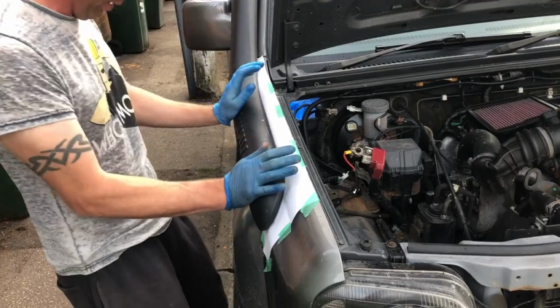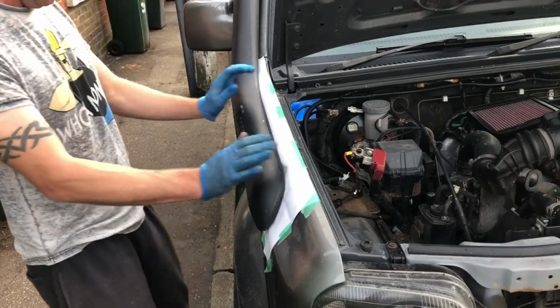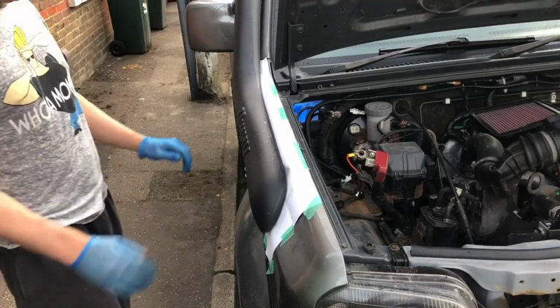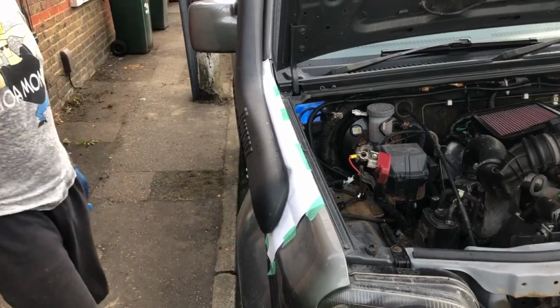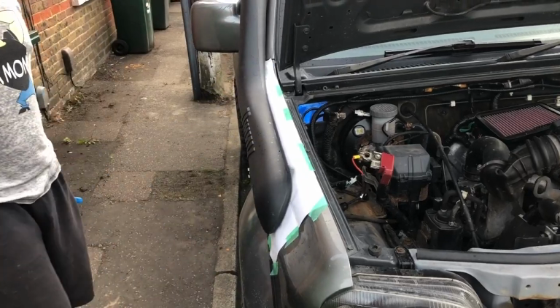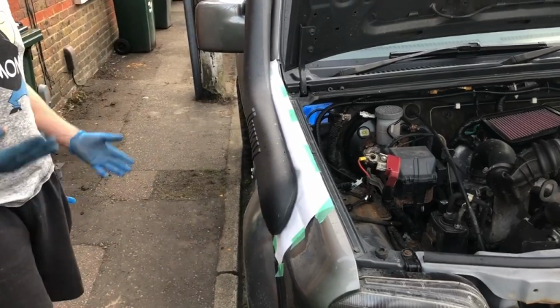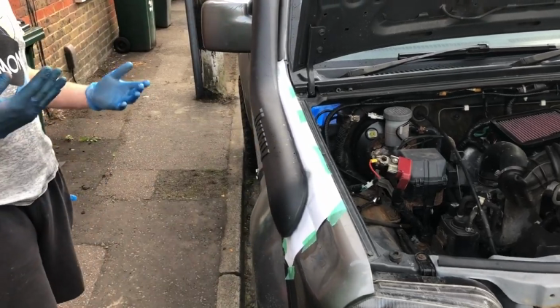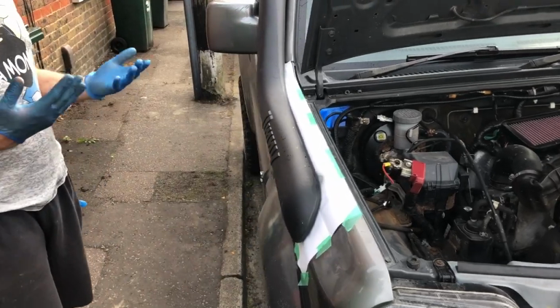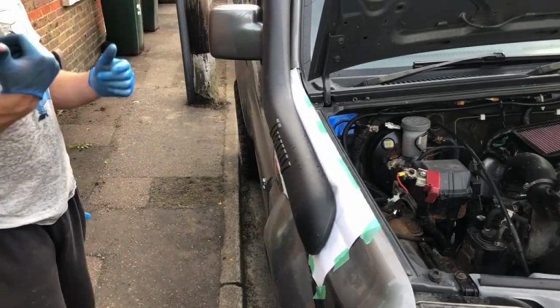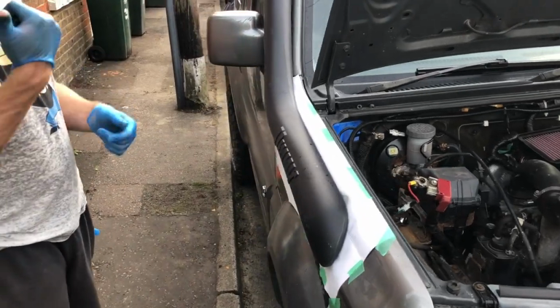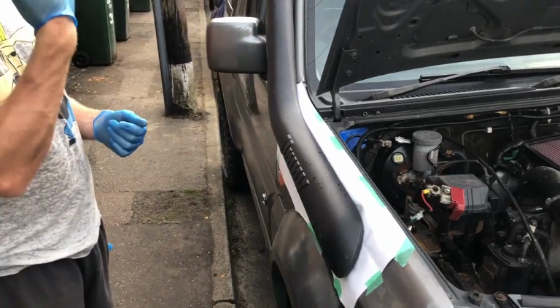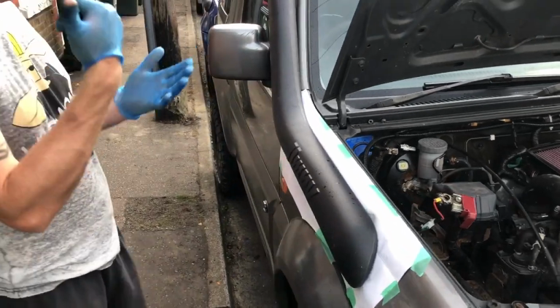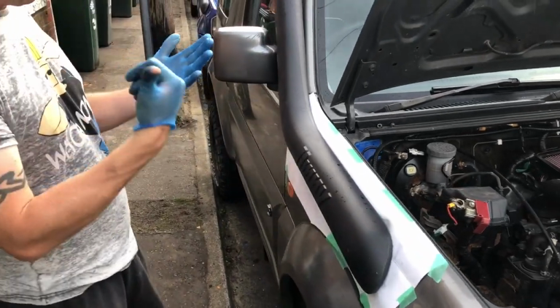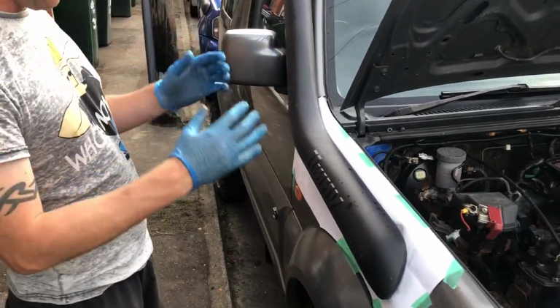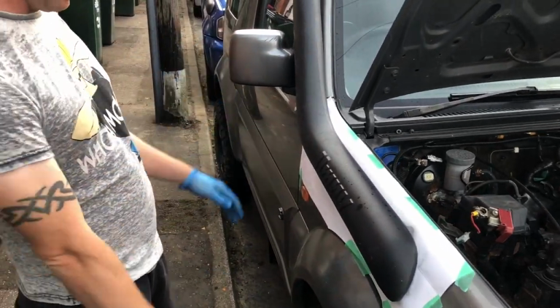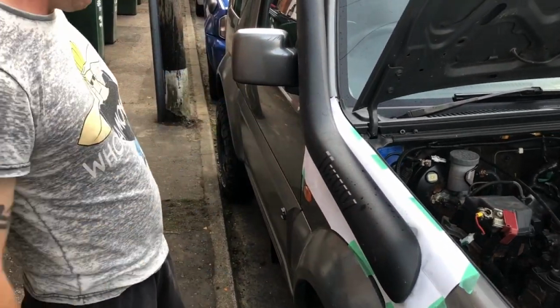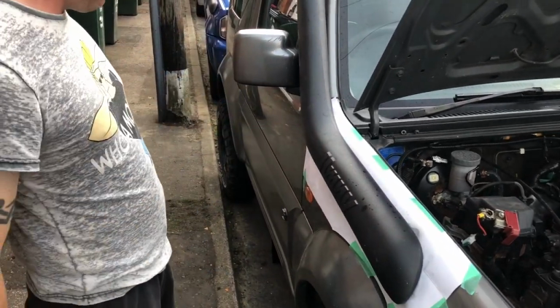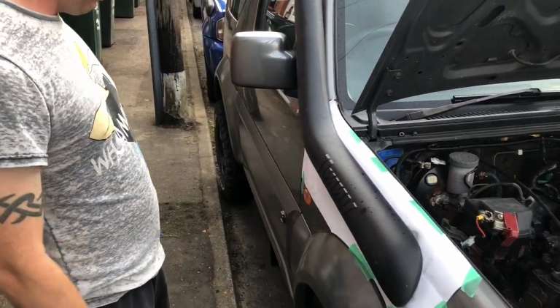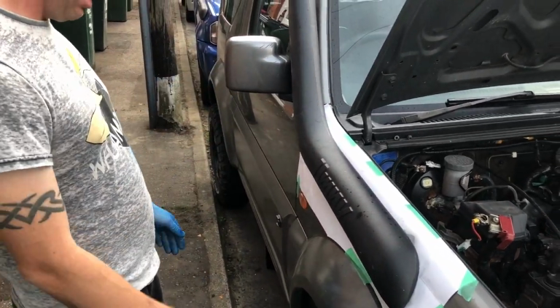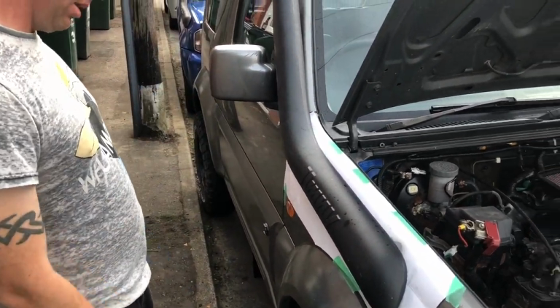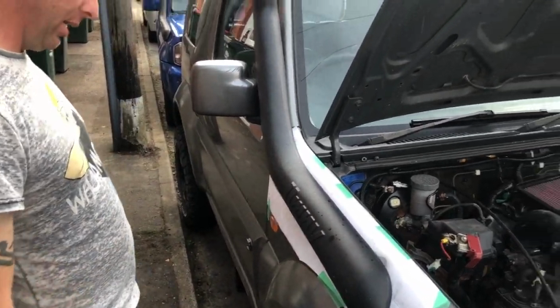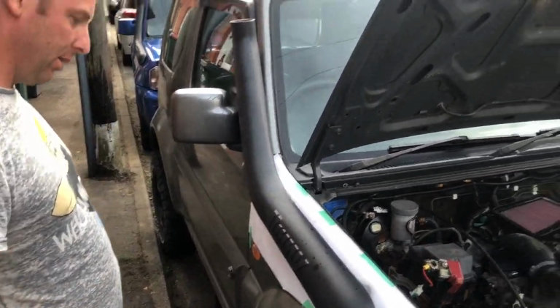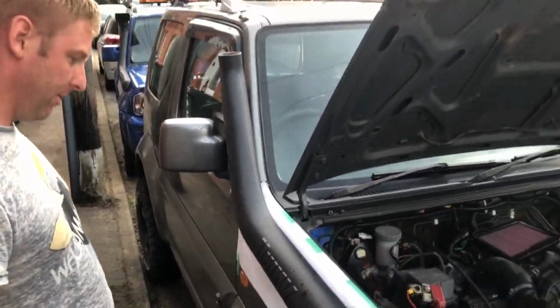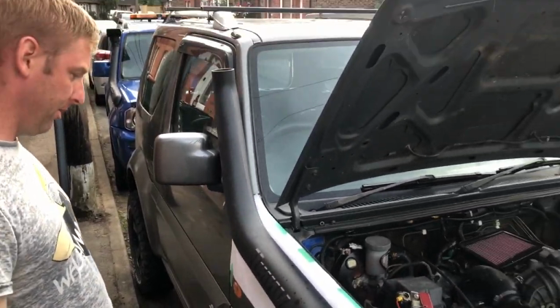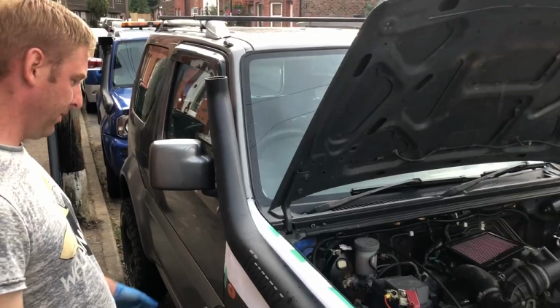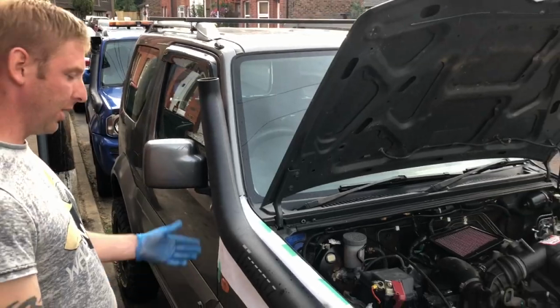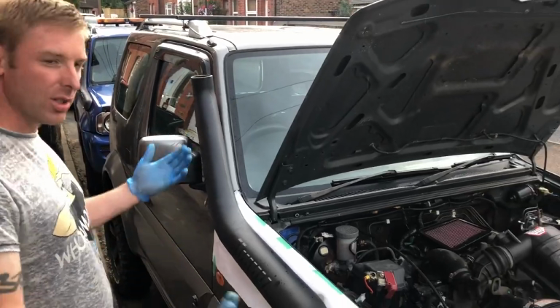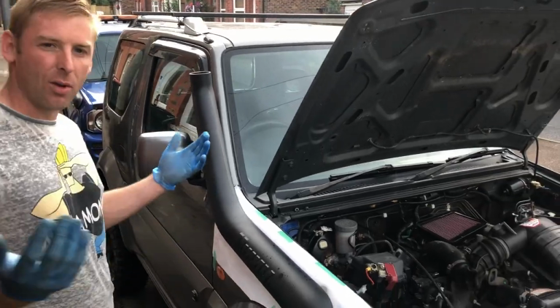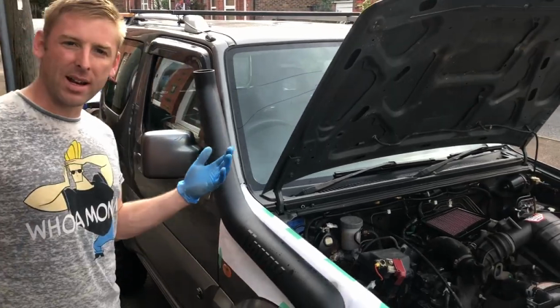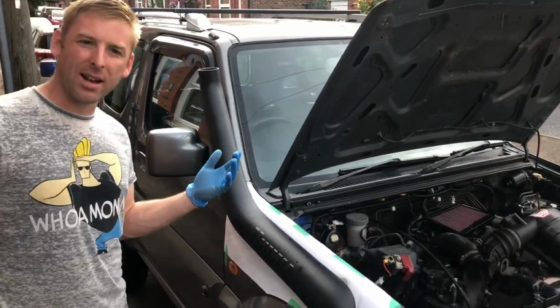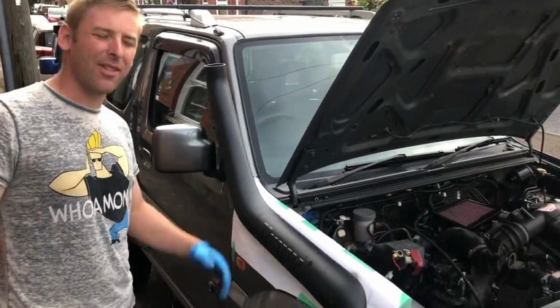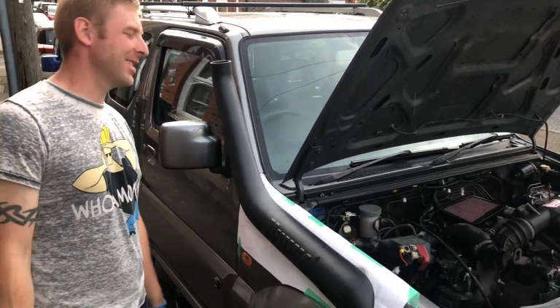Look at that — perfect. It could look more better than the glass, apparently. Nice. It actually started raining. Fantastic.